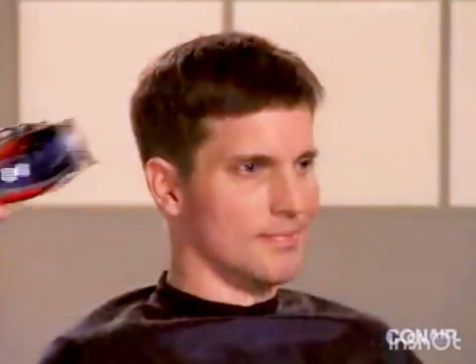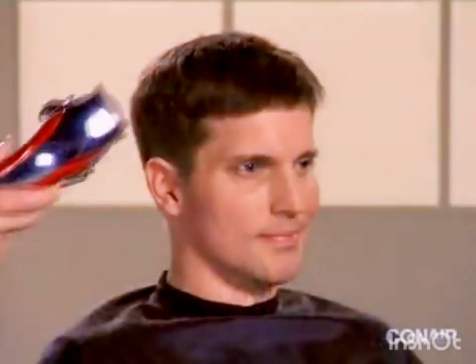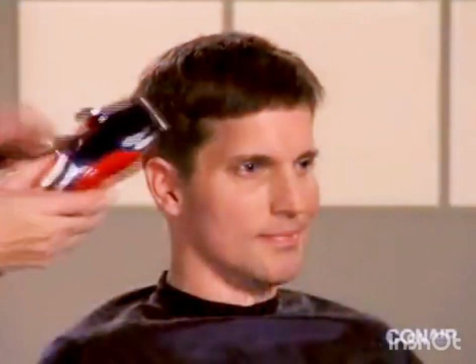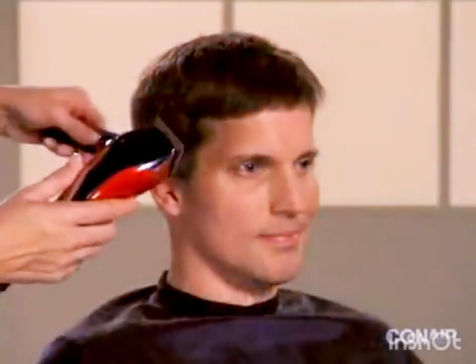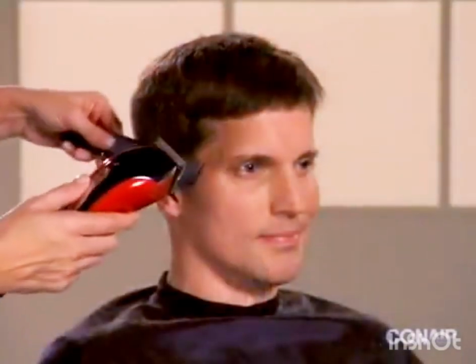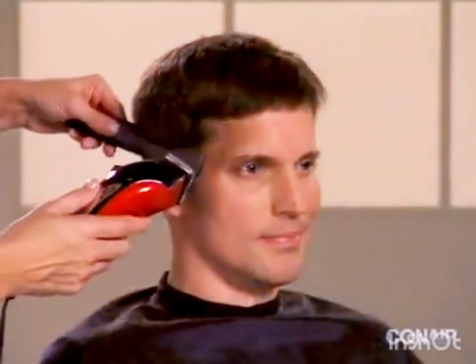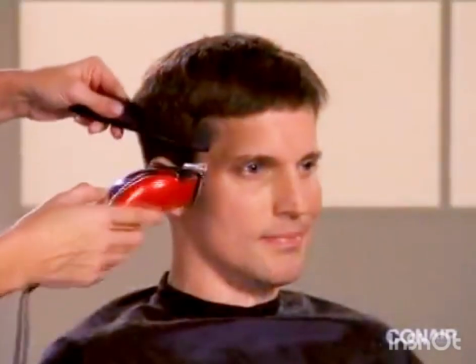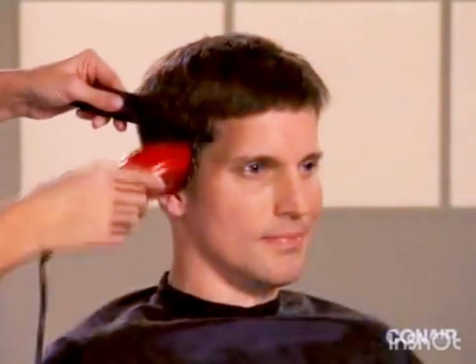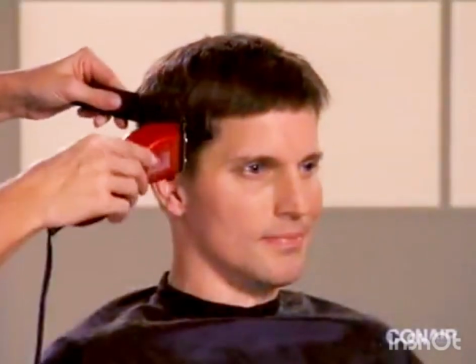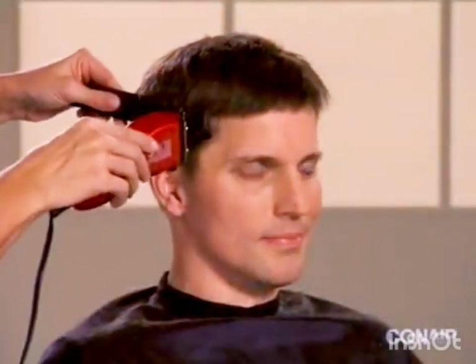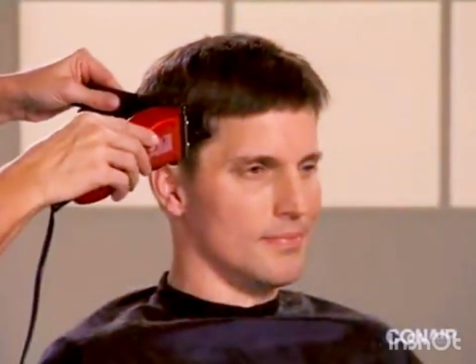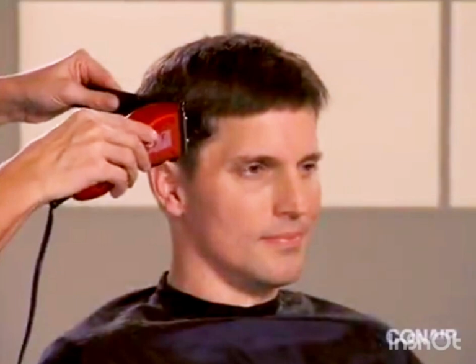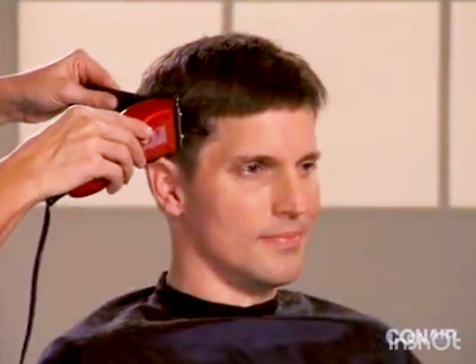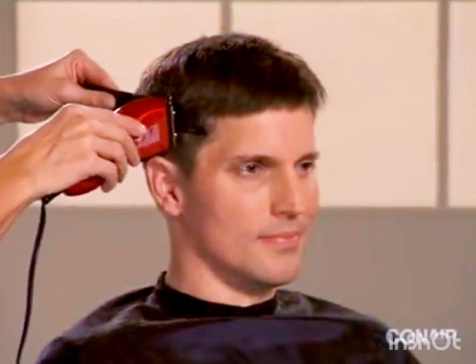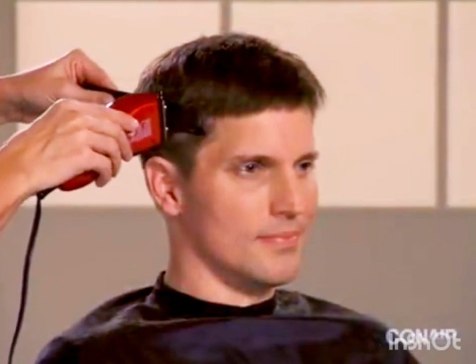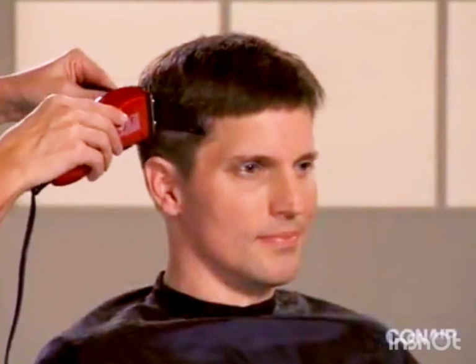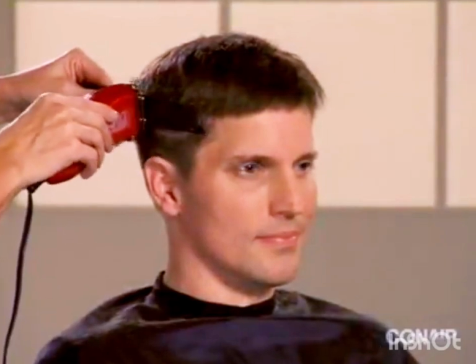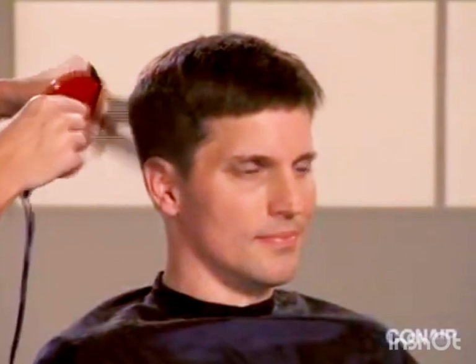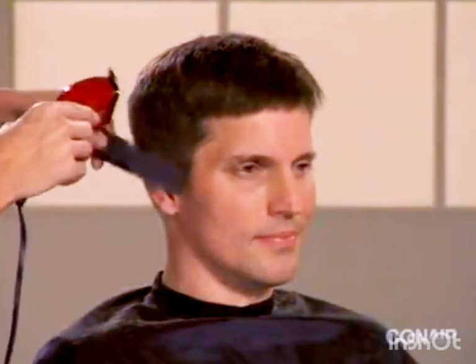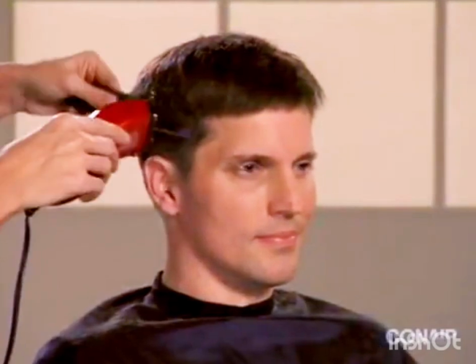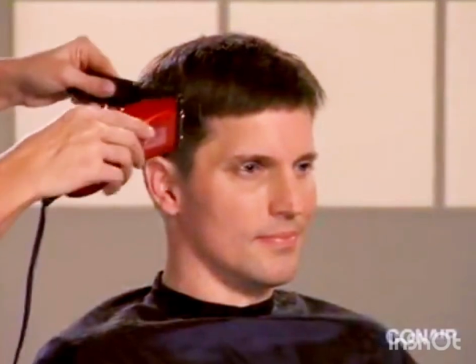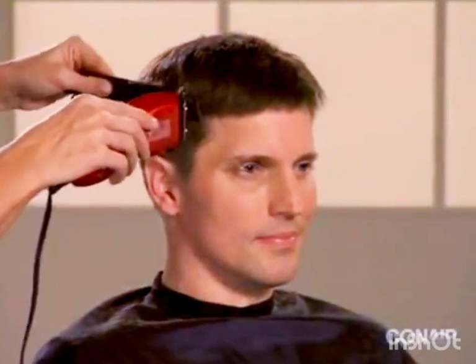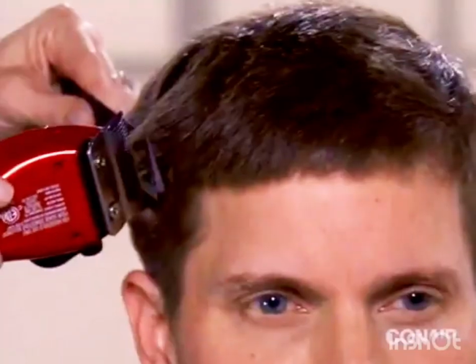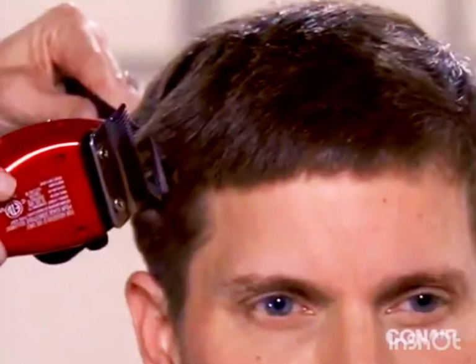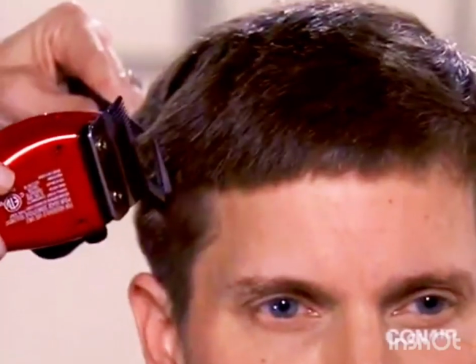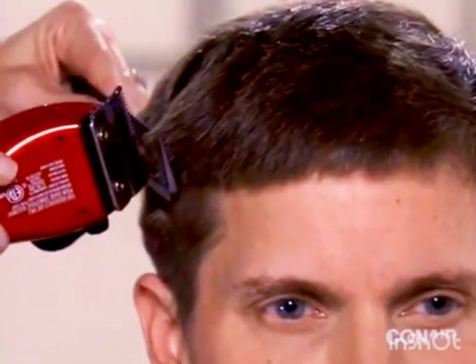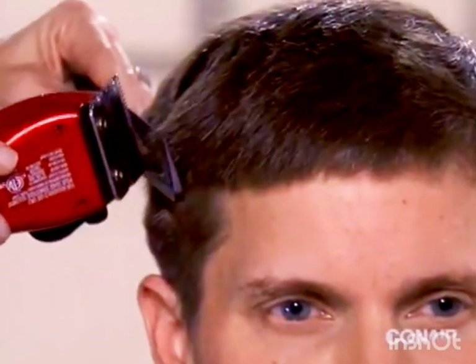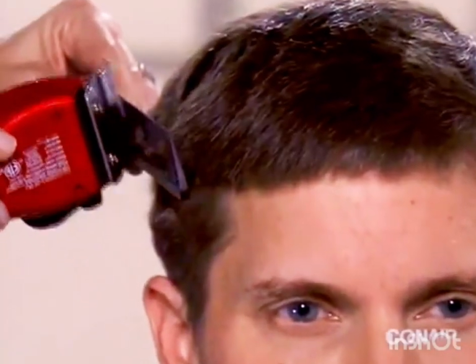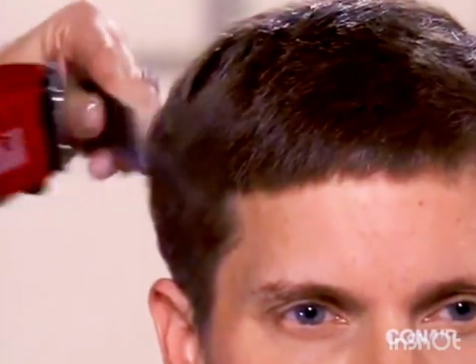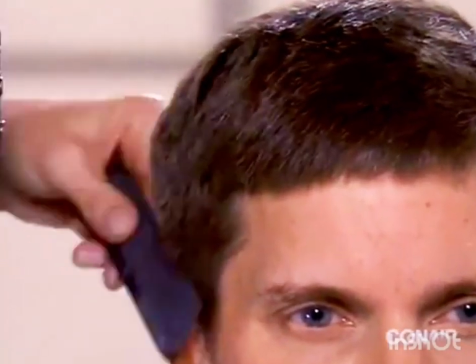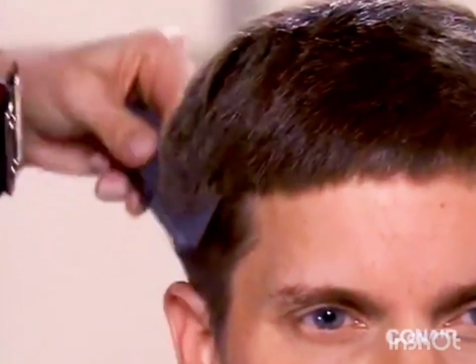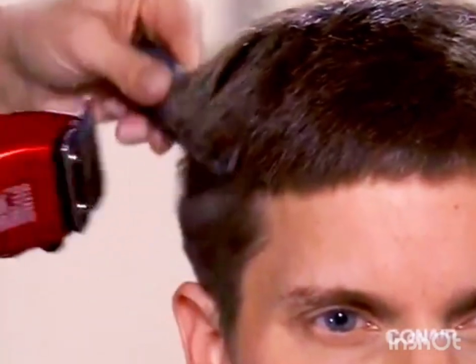Now using the clipper-over-comb technique, move around the mid-head to blend the layers evenly.